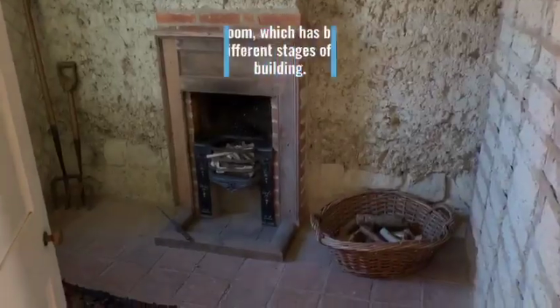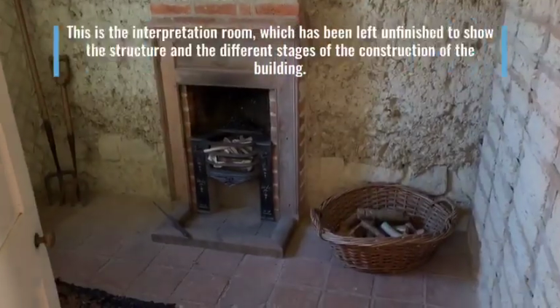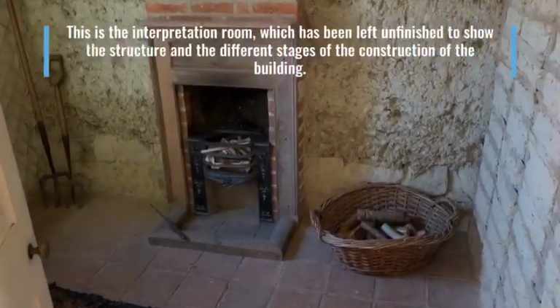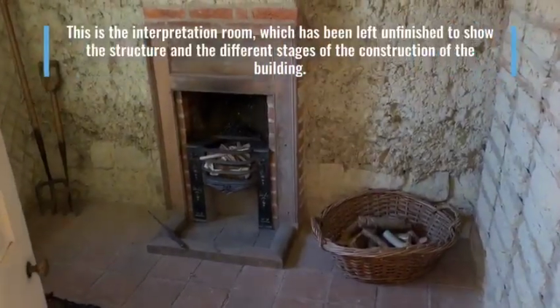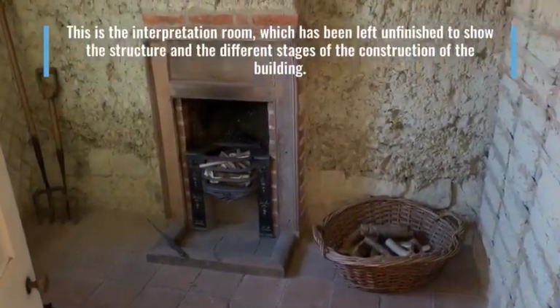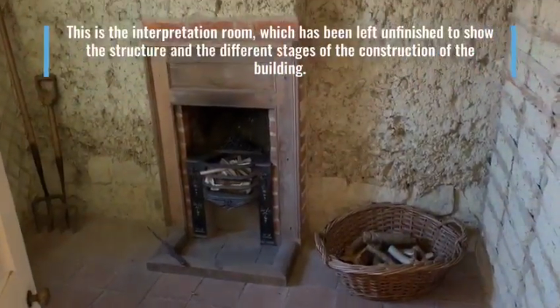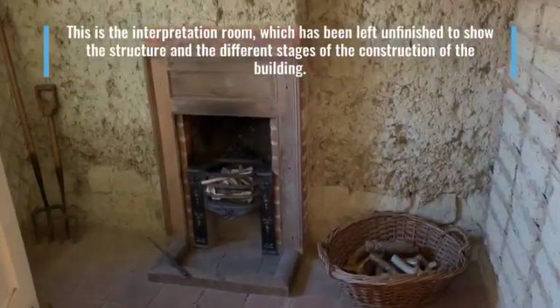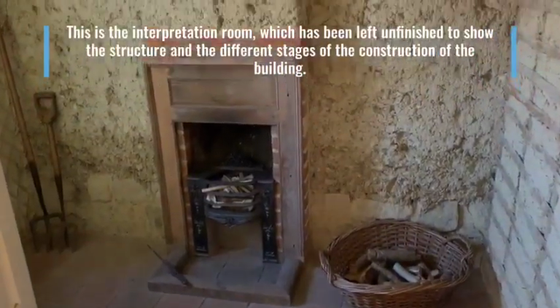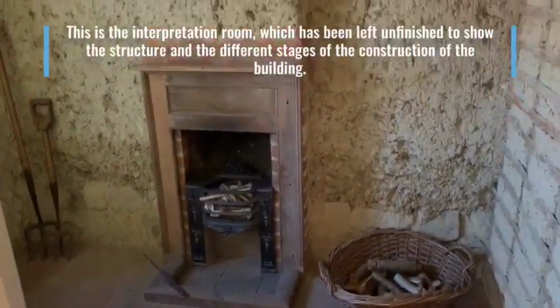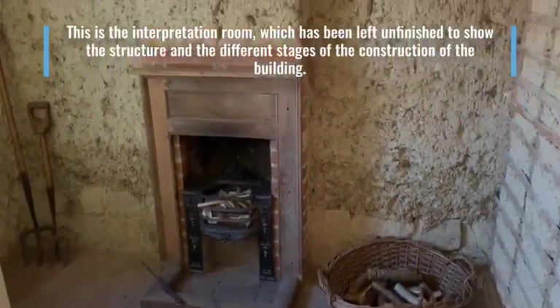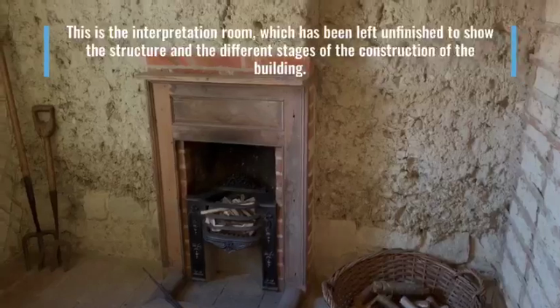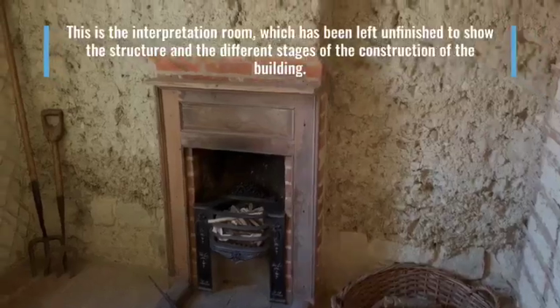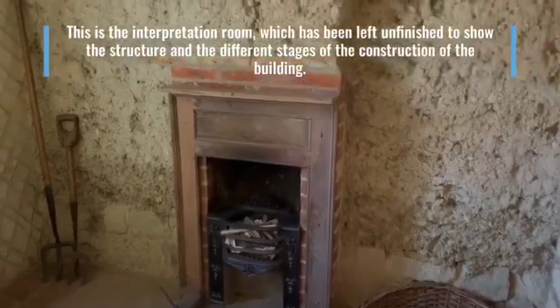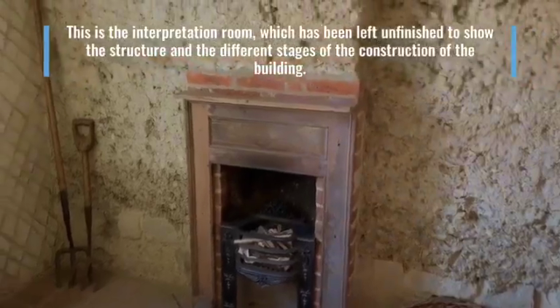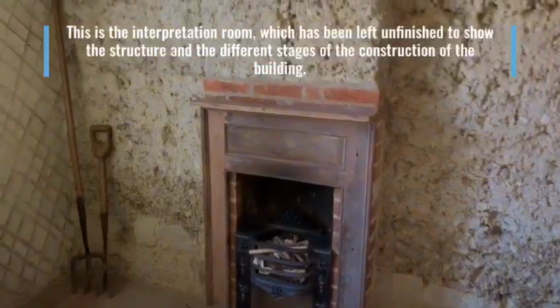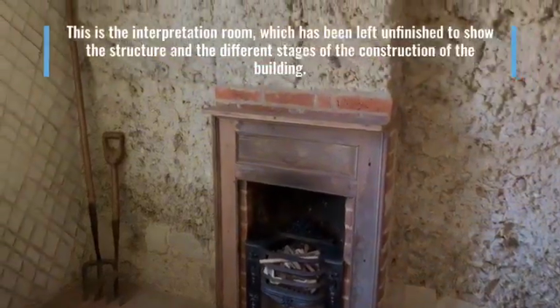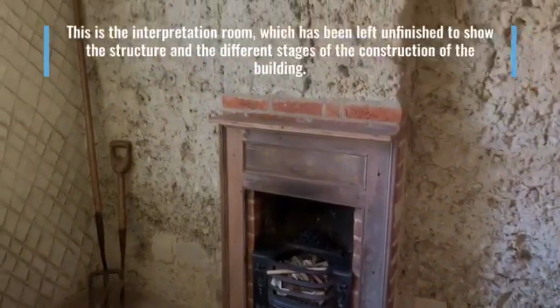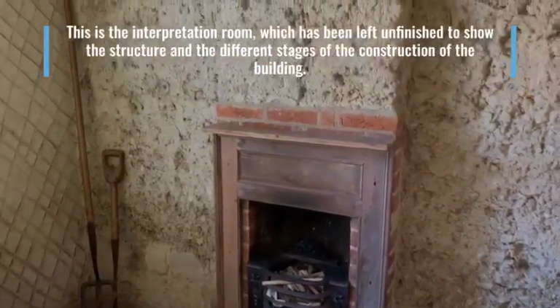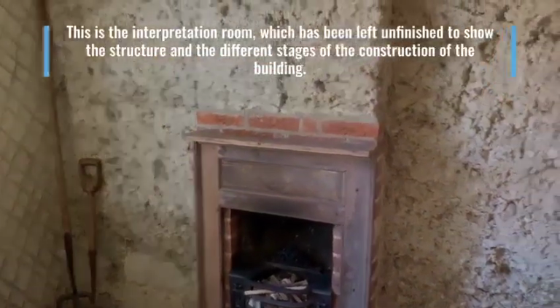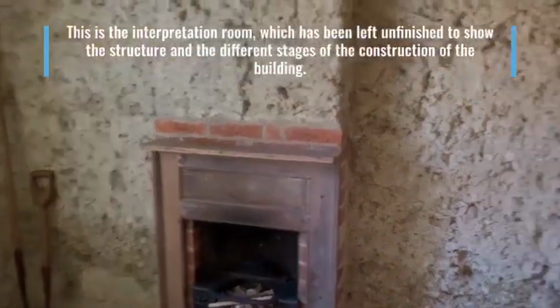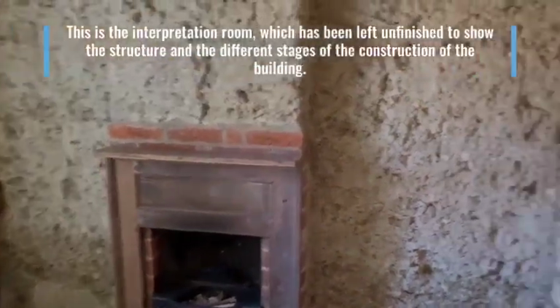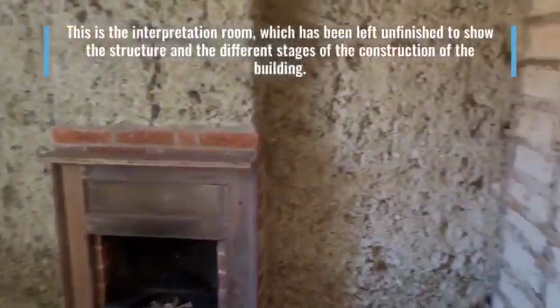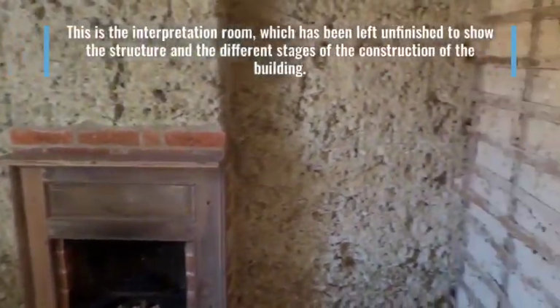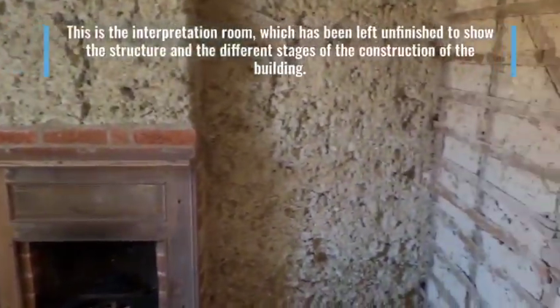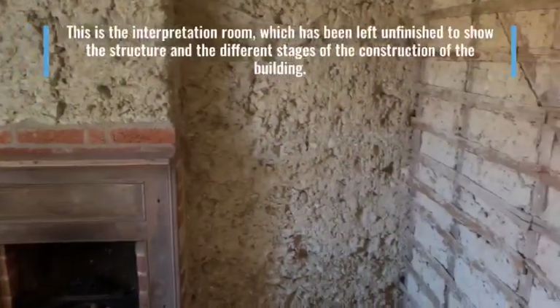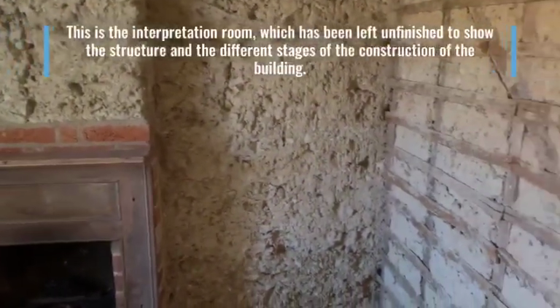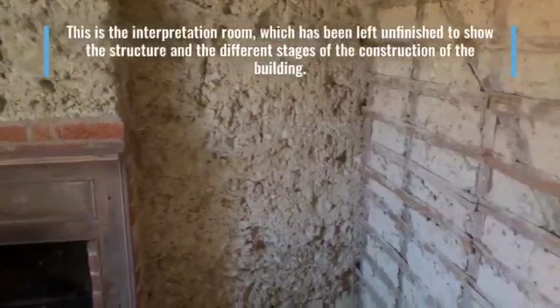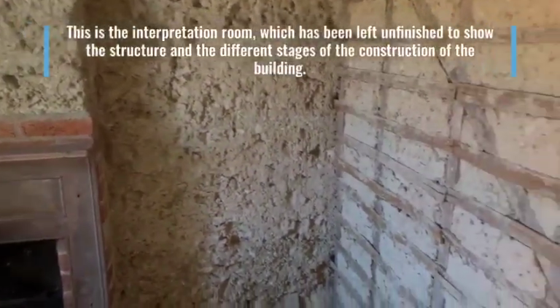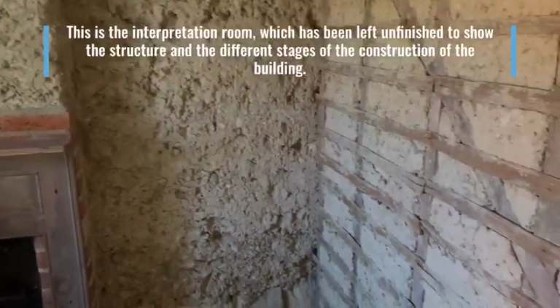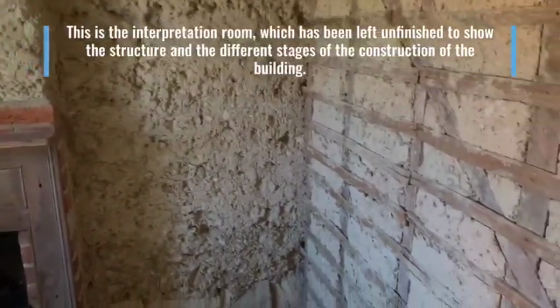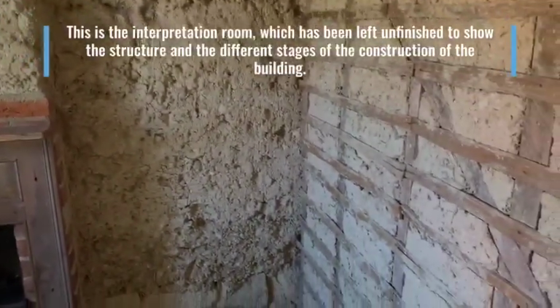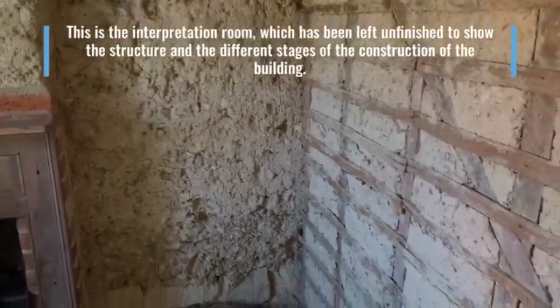This is the interpretation room, which has been left unfinished to show the structure and the different stages of the construction of the building.